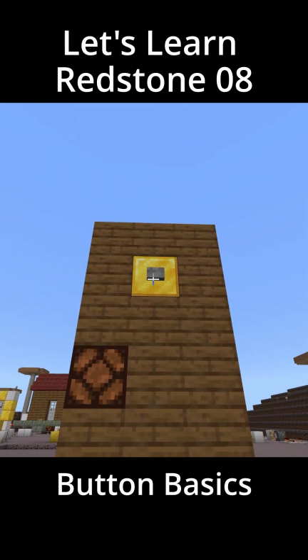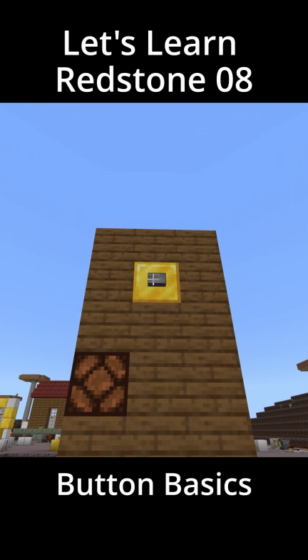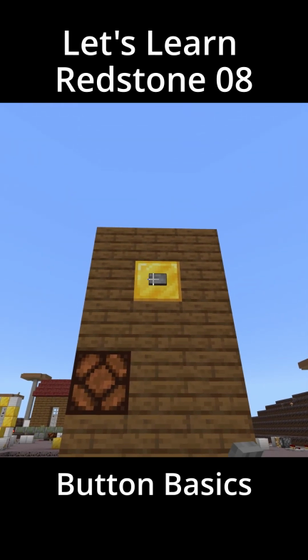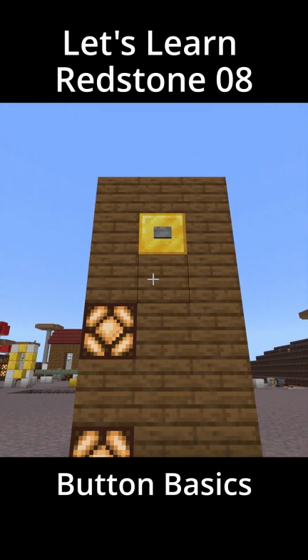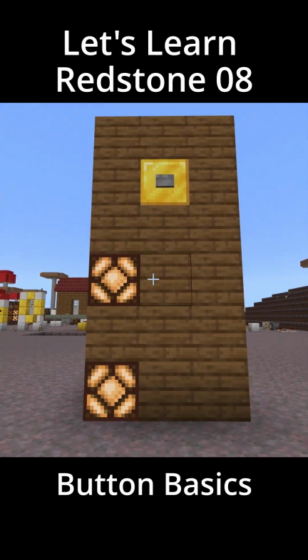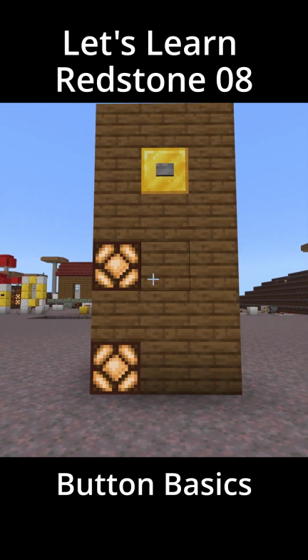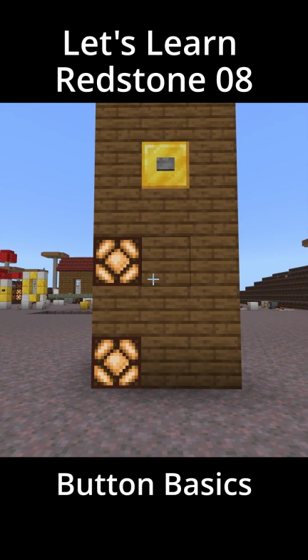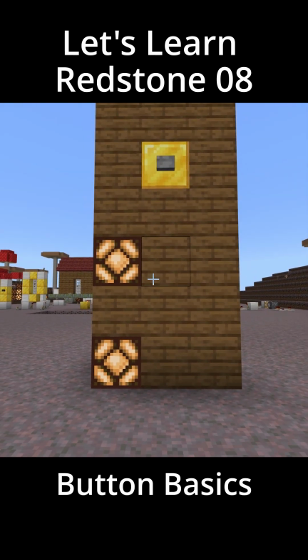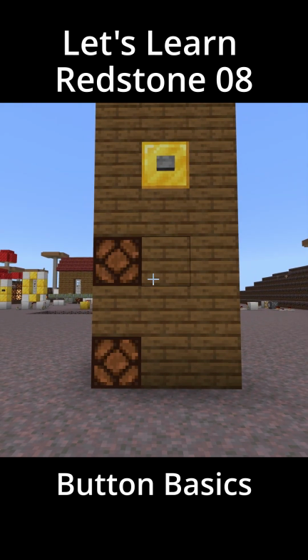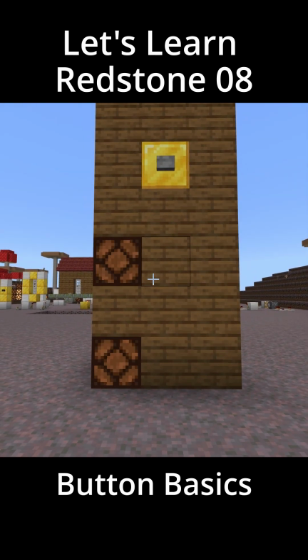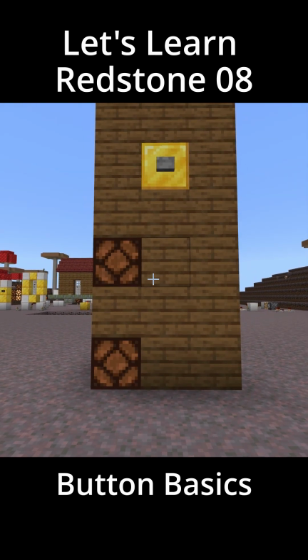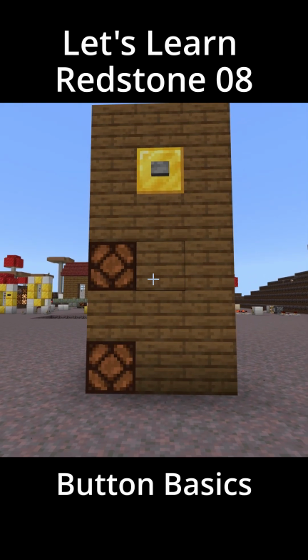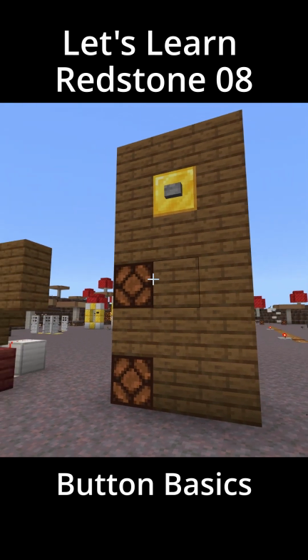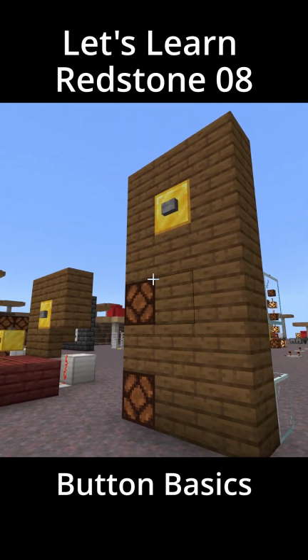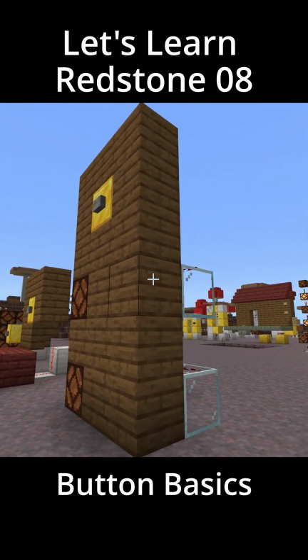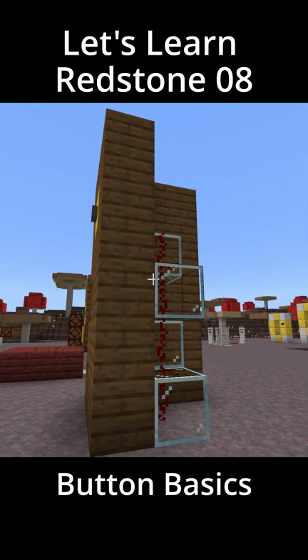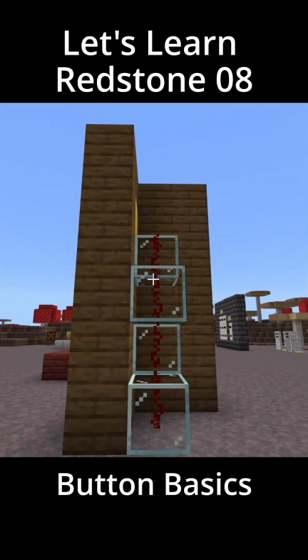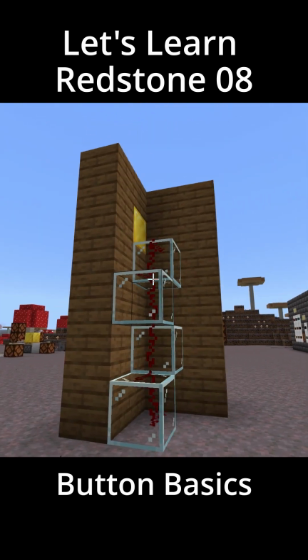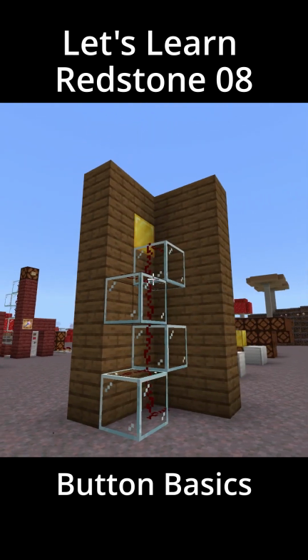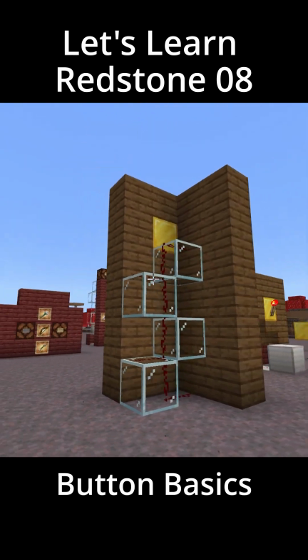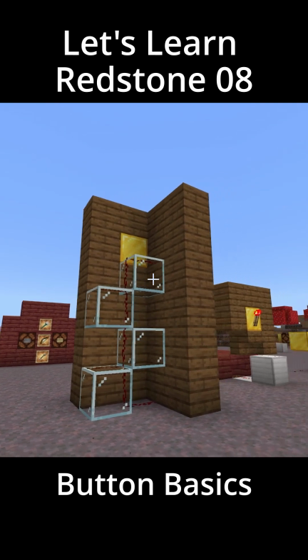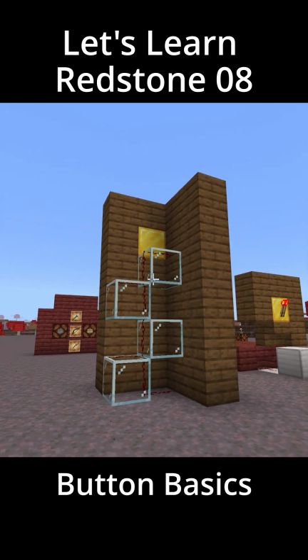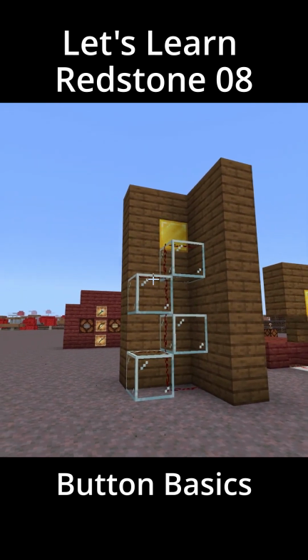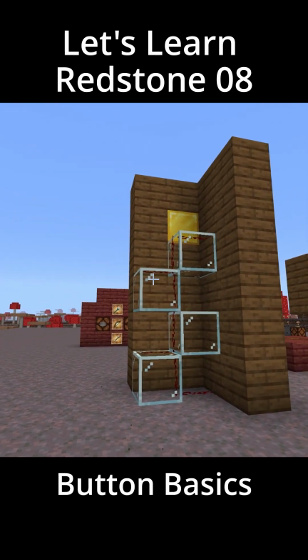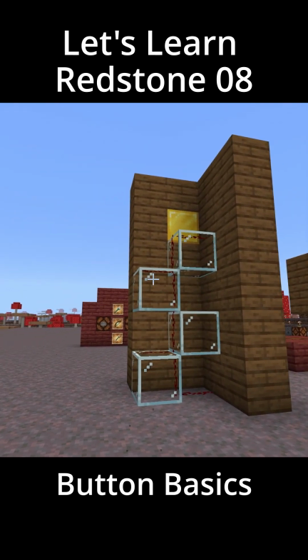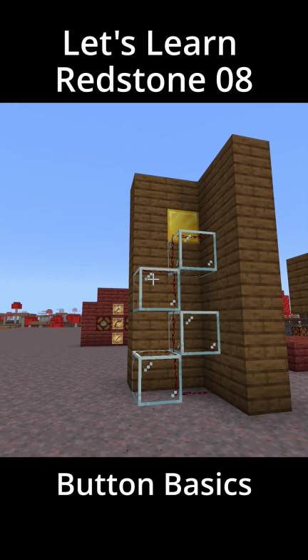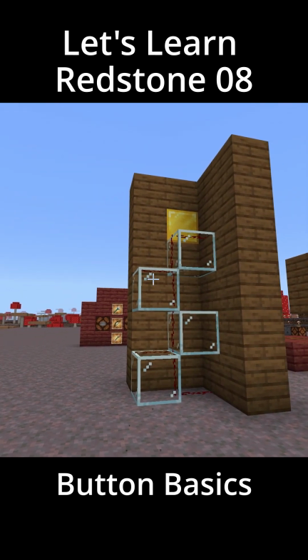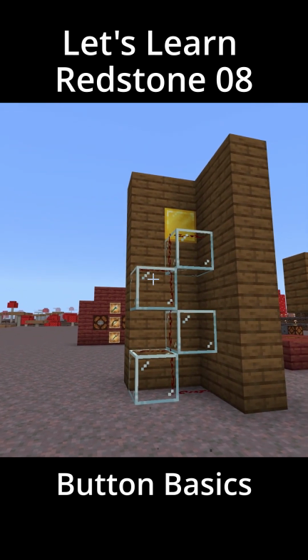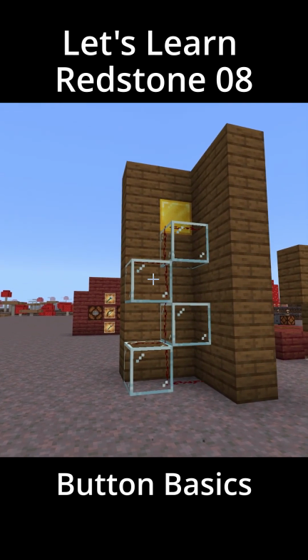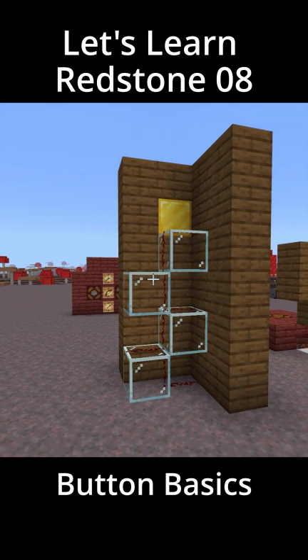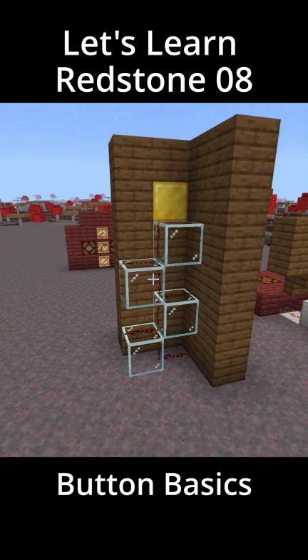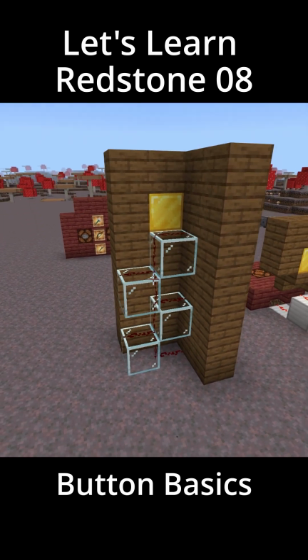So when you're building, make sure to include some space to run redstone behind a button, especially if you want the button up really high.